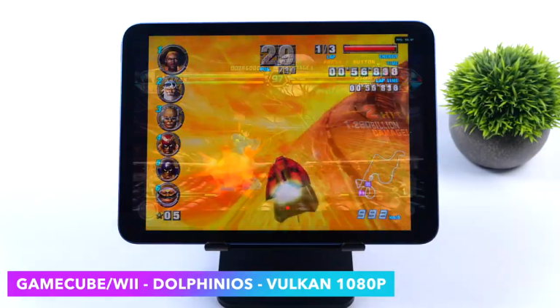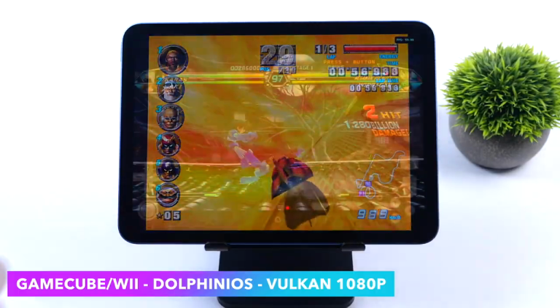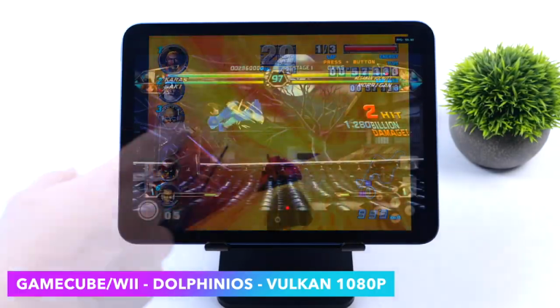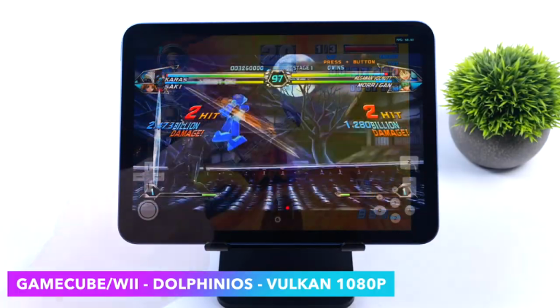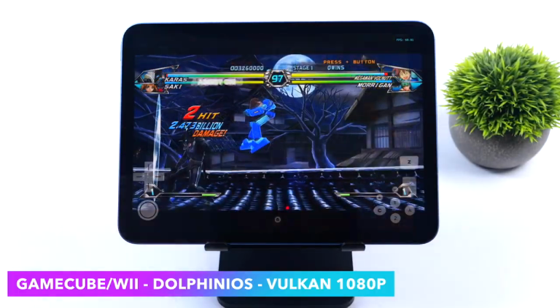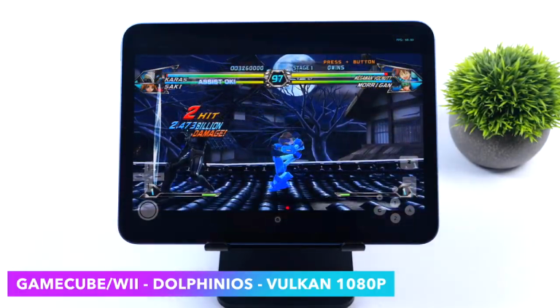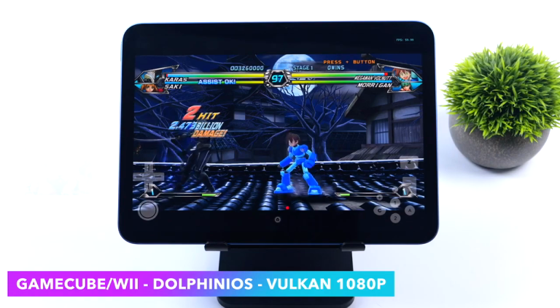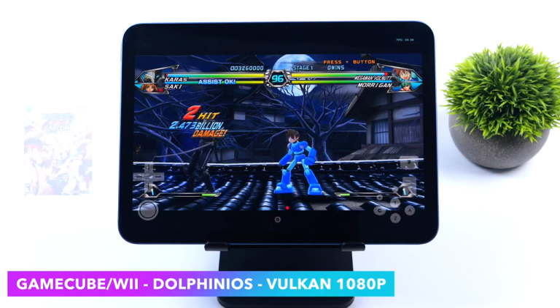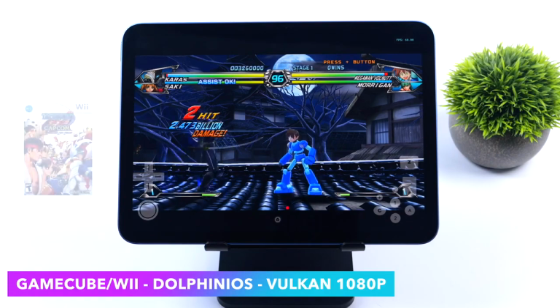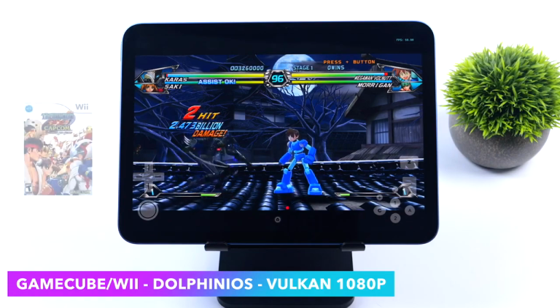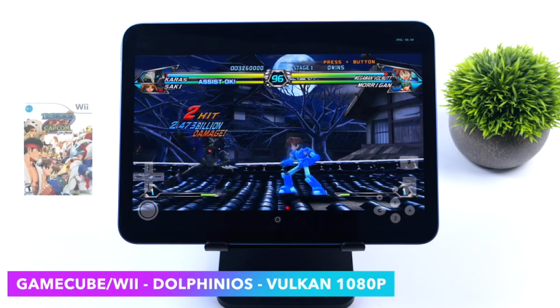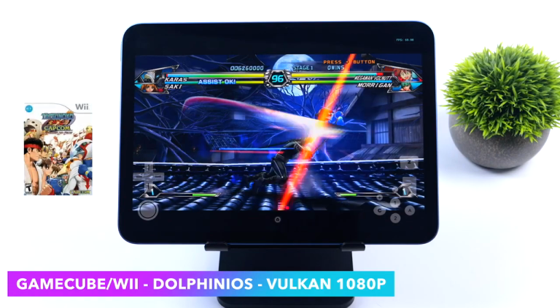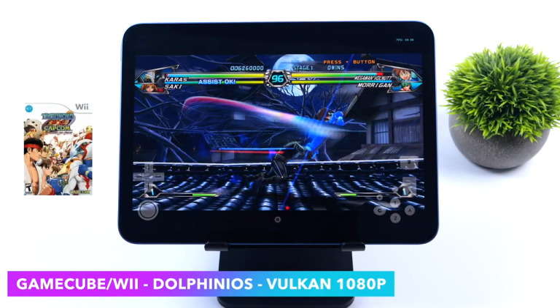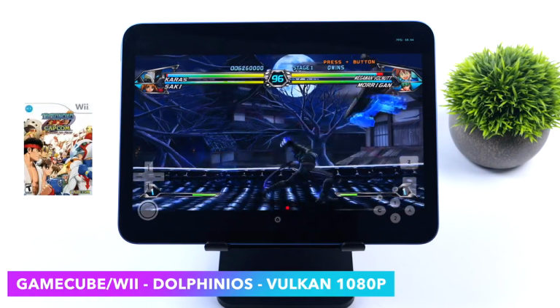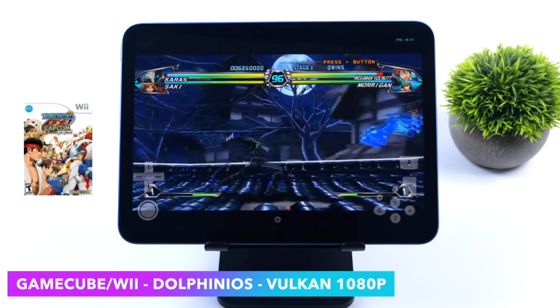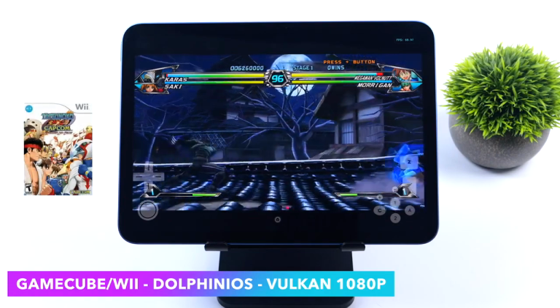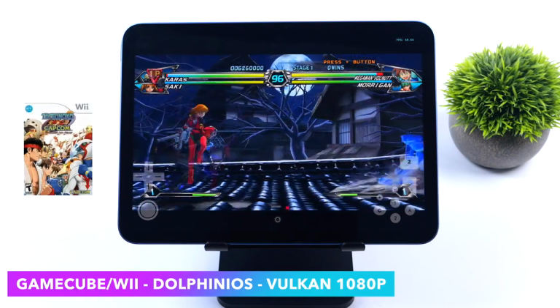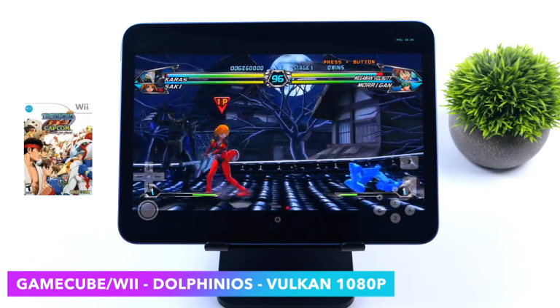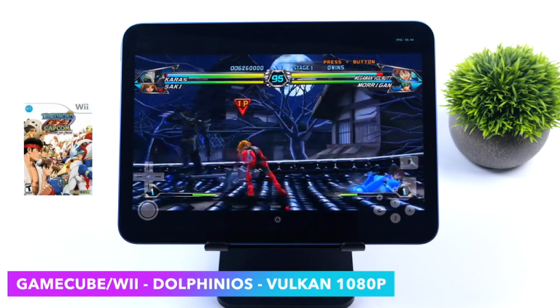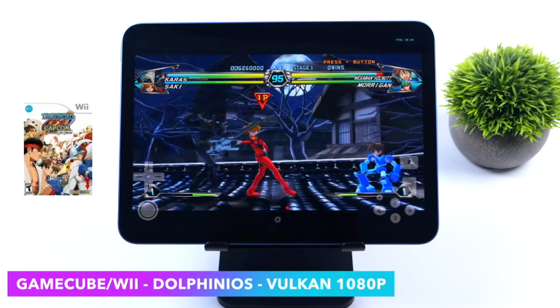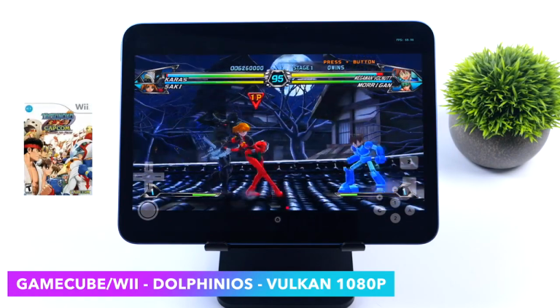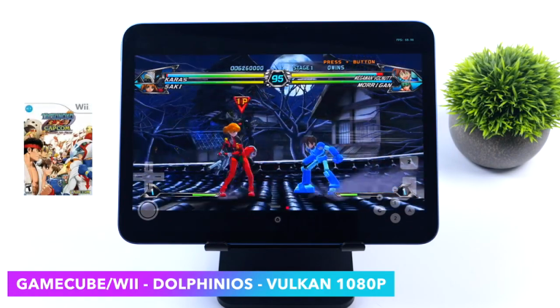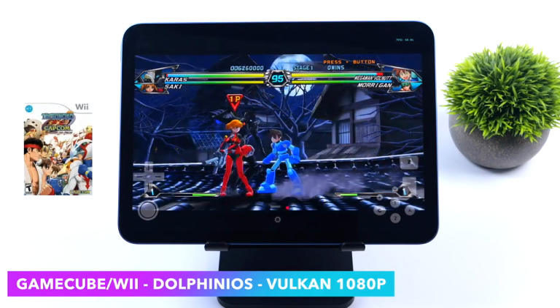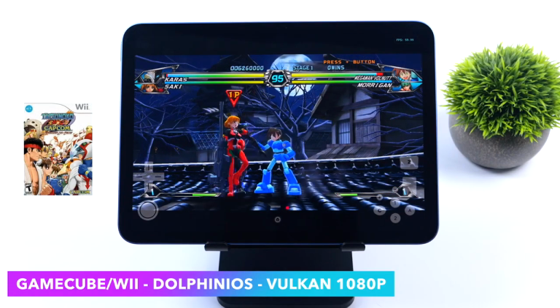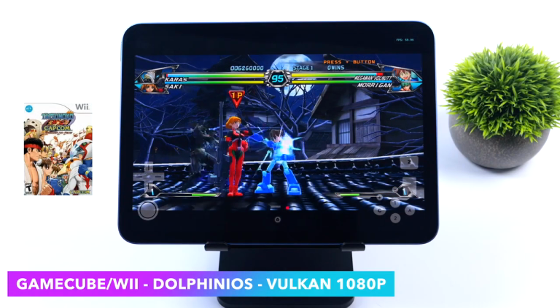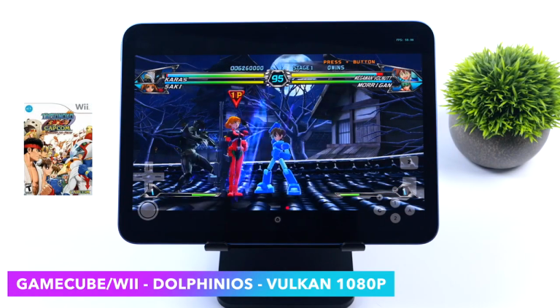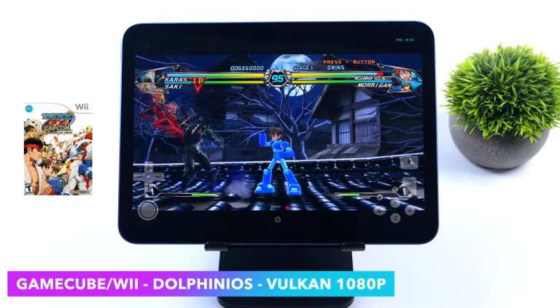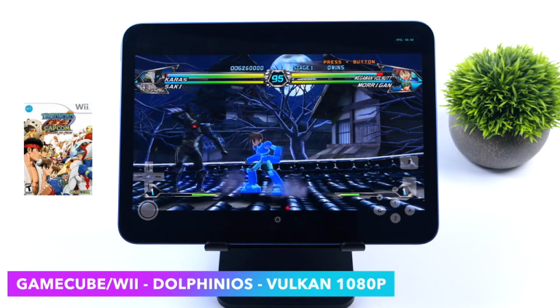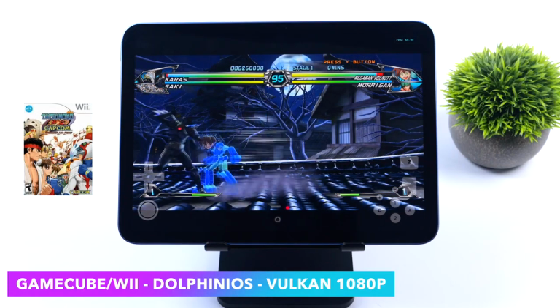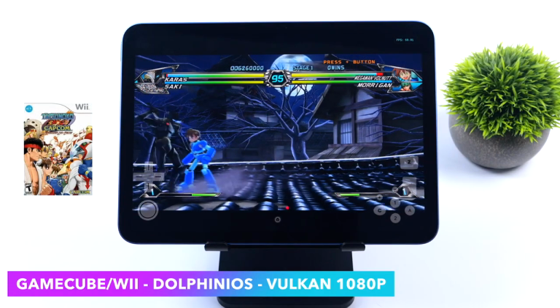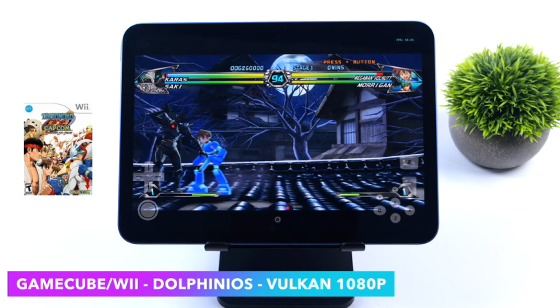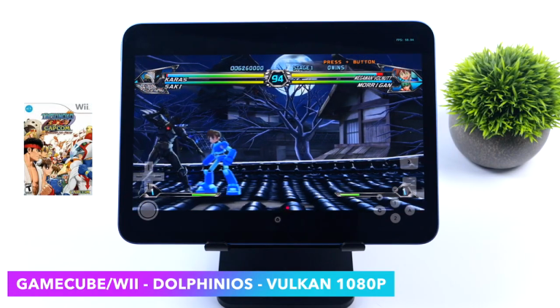Moving over to a Wii game — one of my favorite fighting games, Tatsunoko vs. Capcom — still running at 1080p.